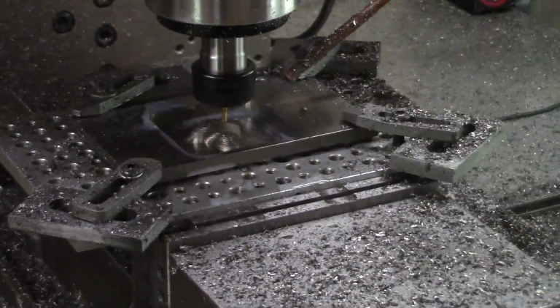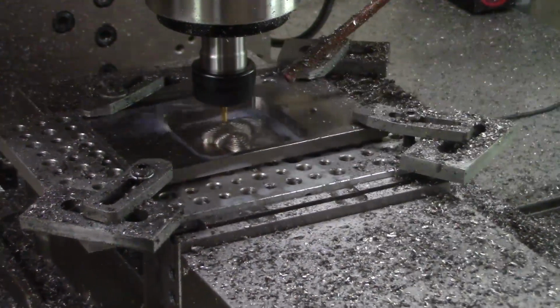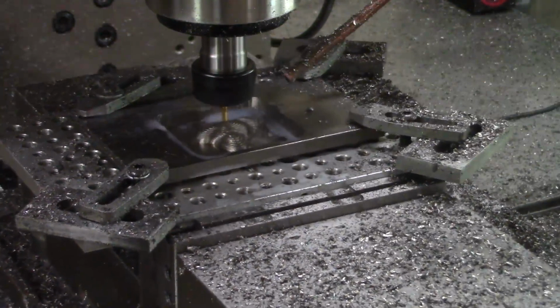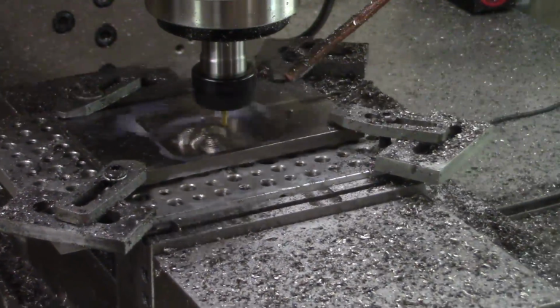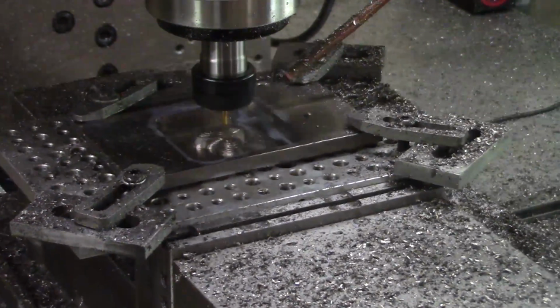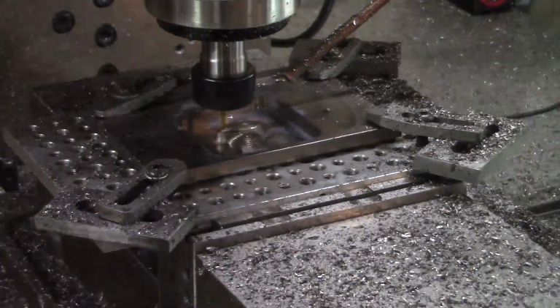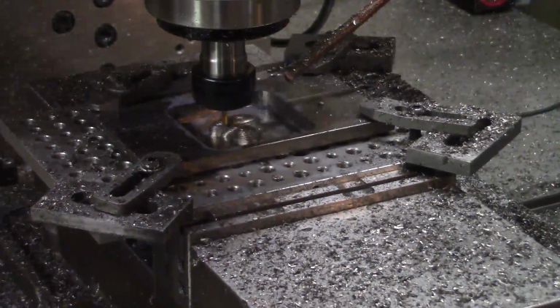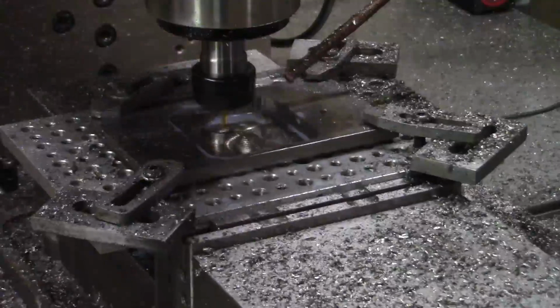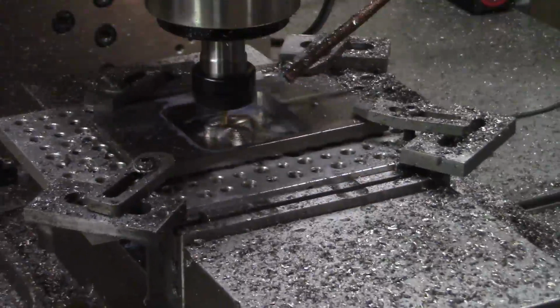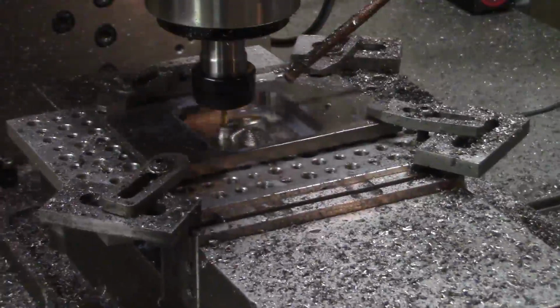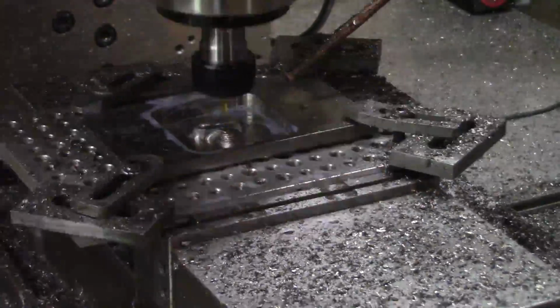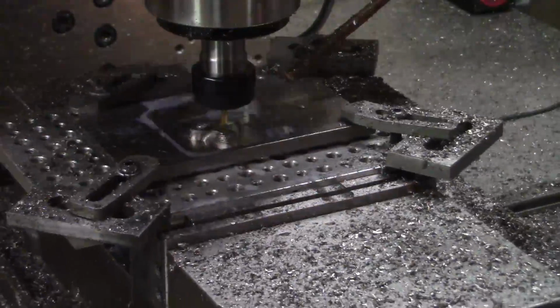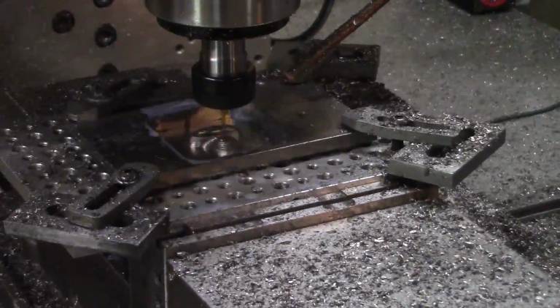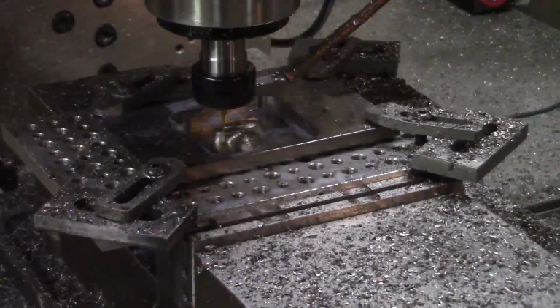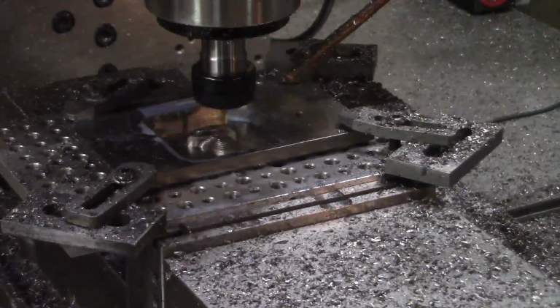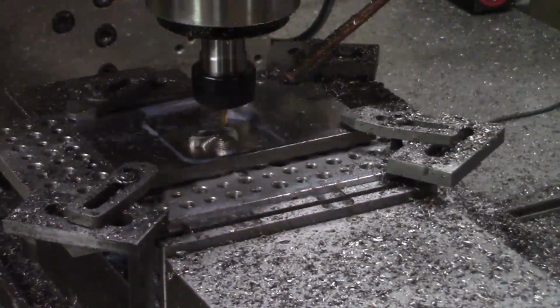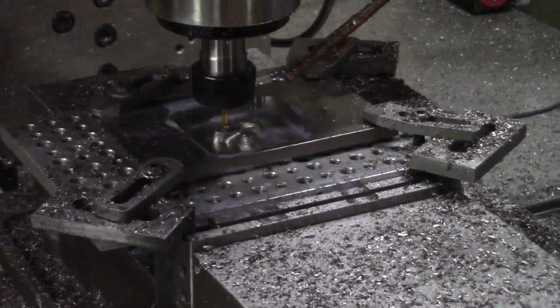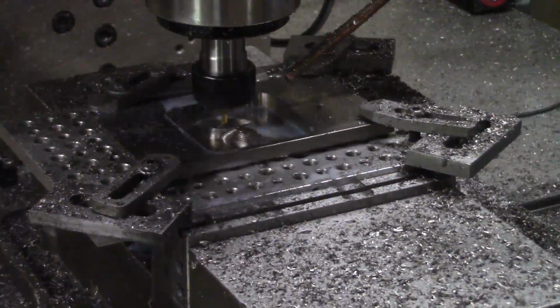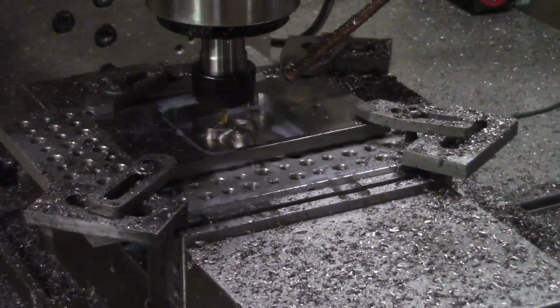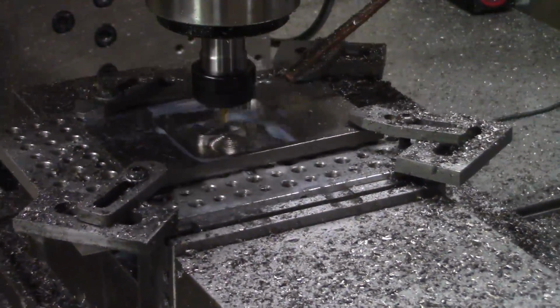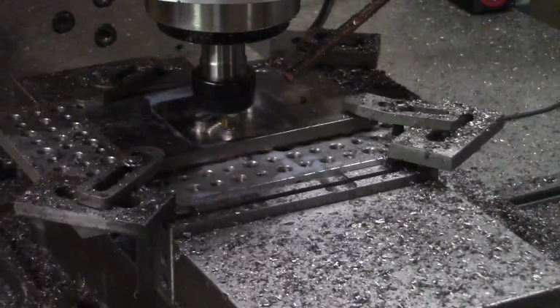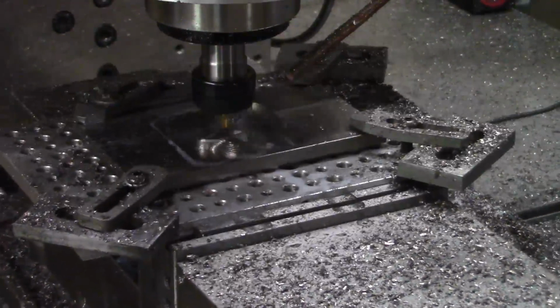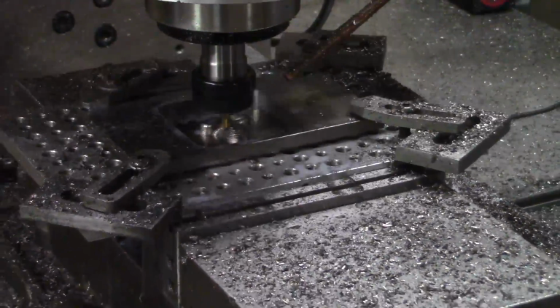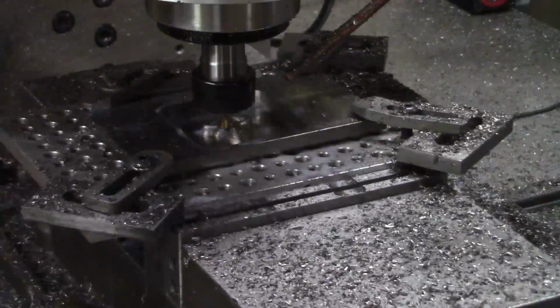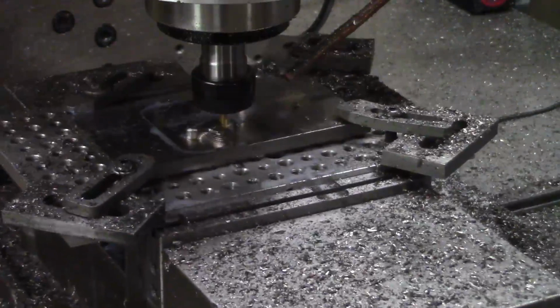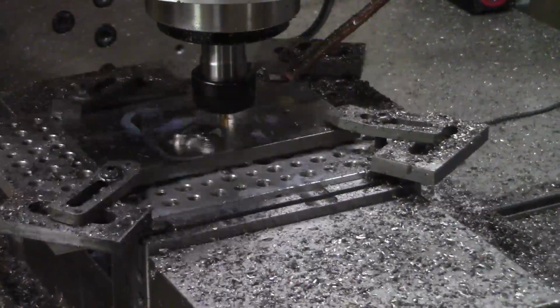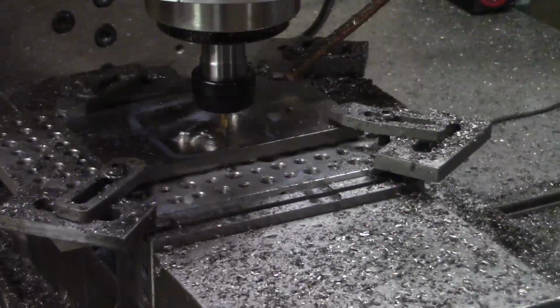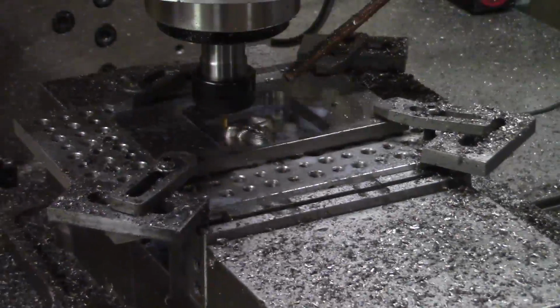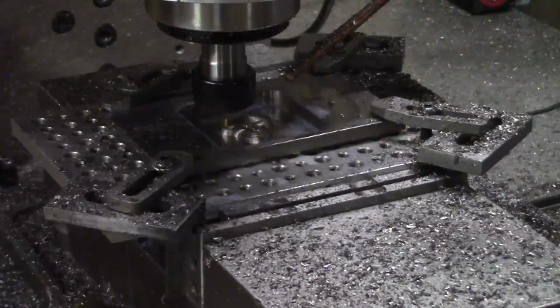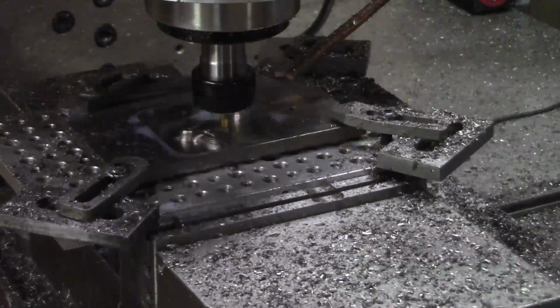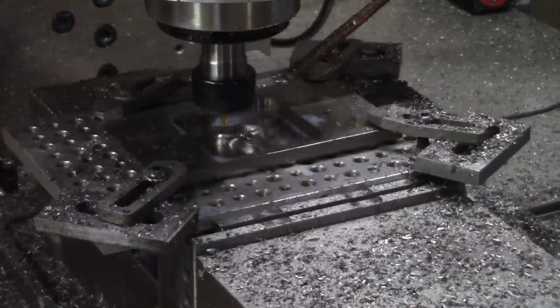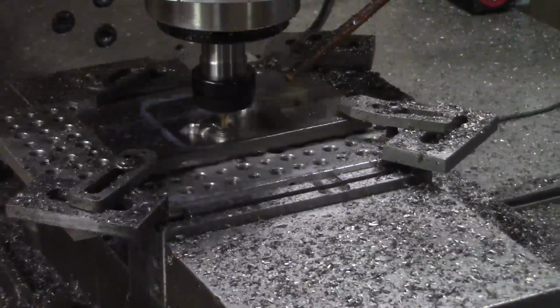I used a 5 thousandths step over on the left side.